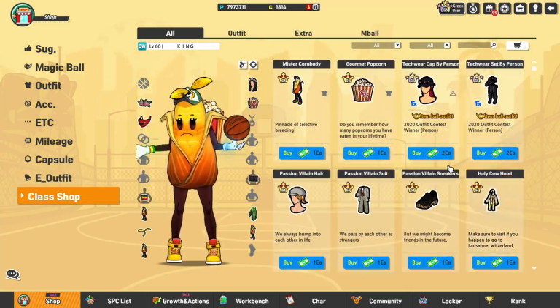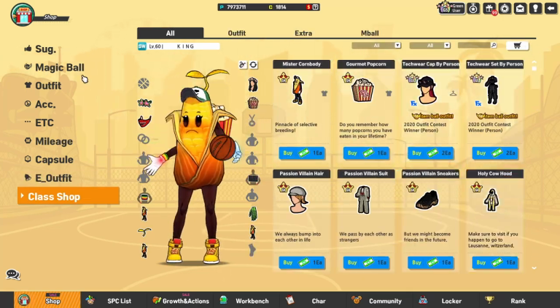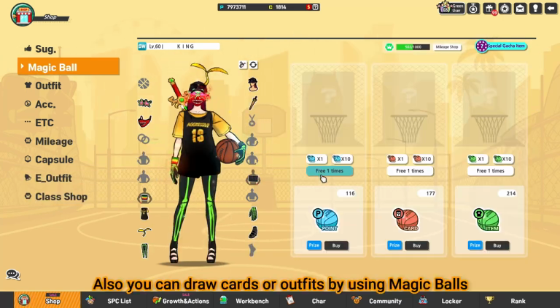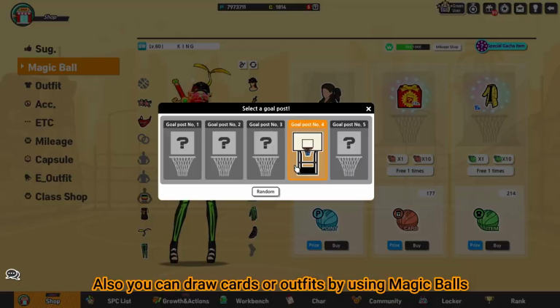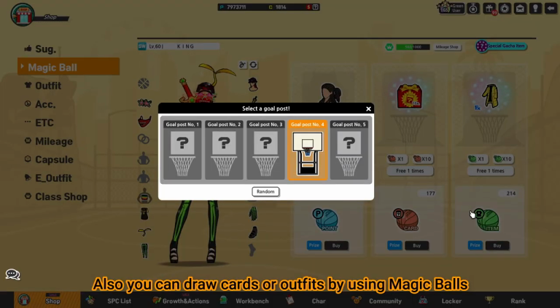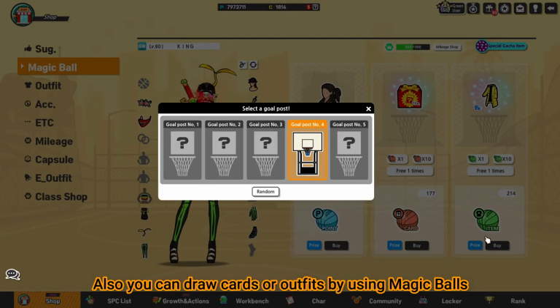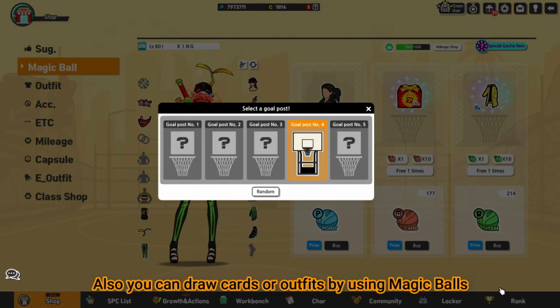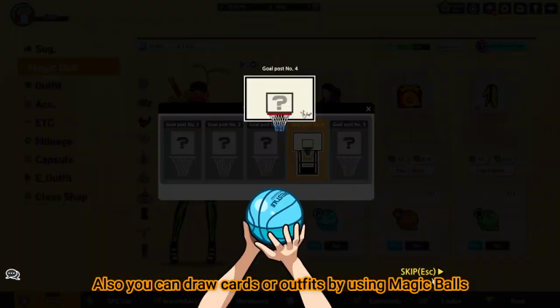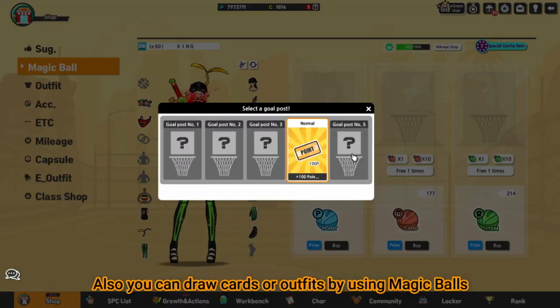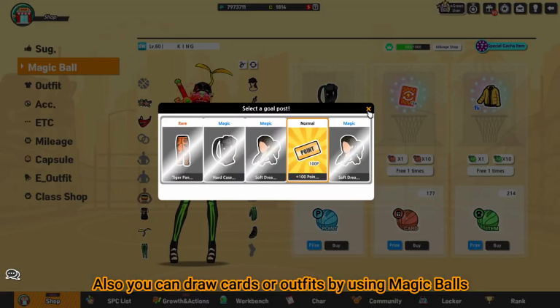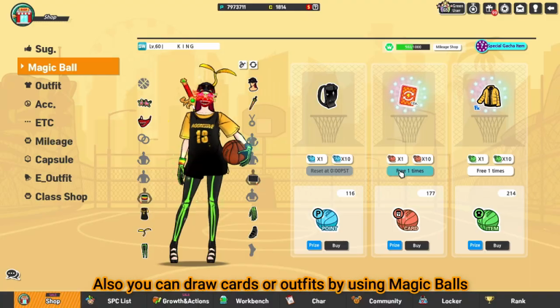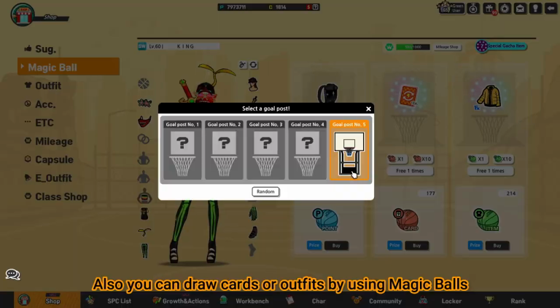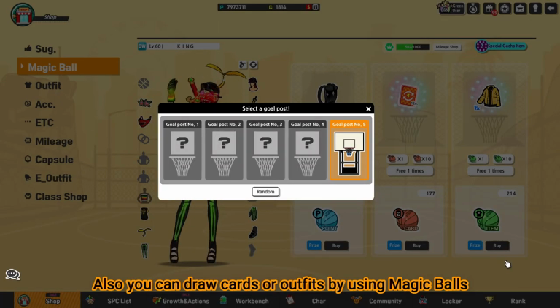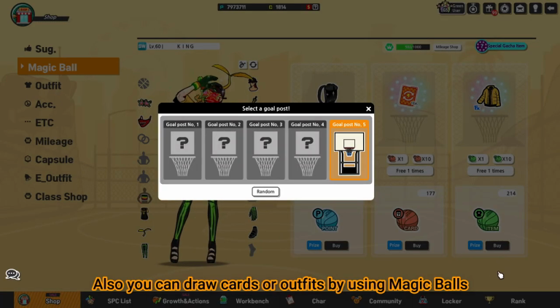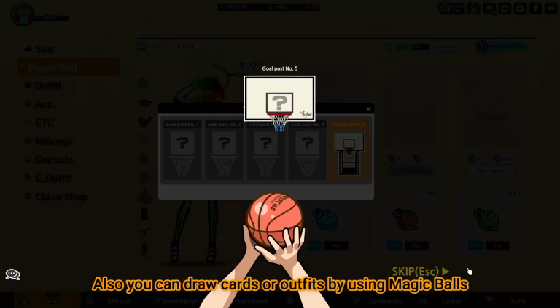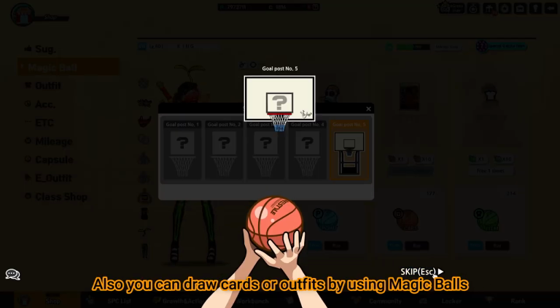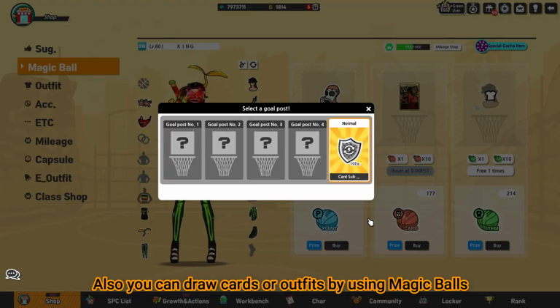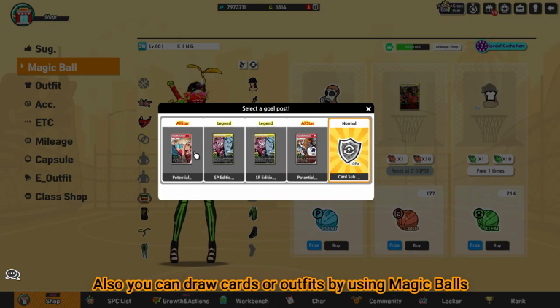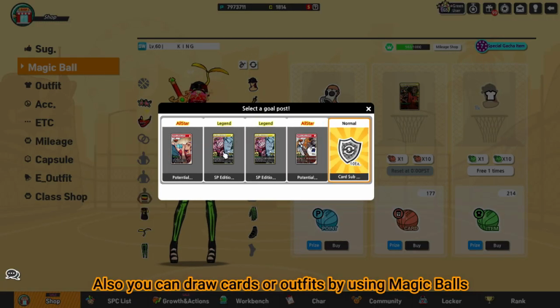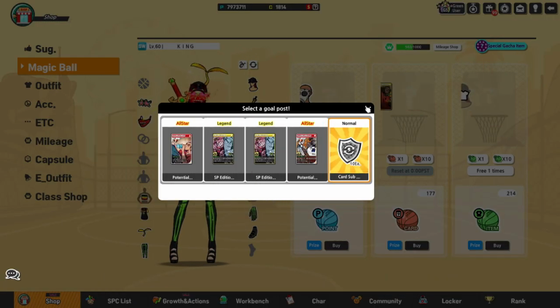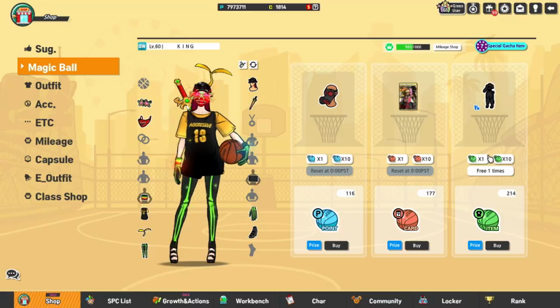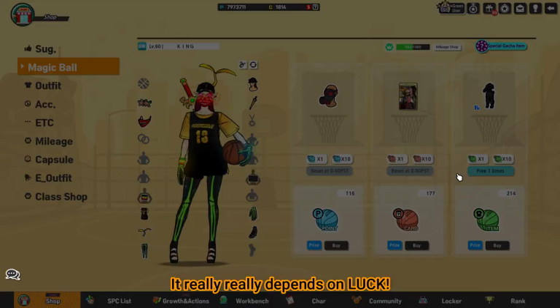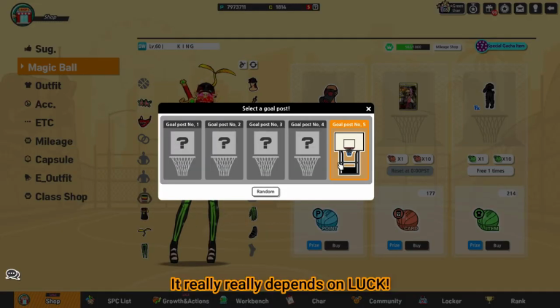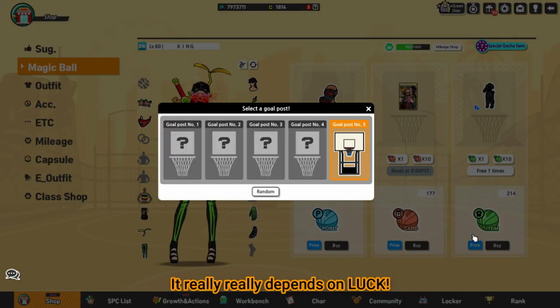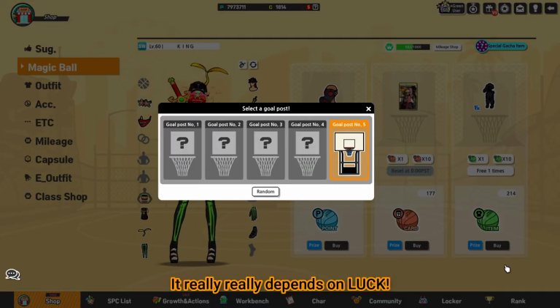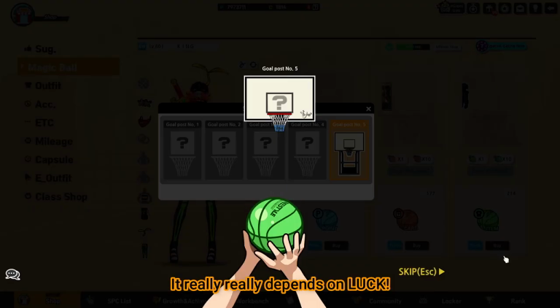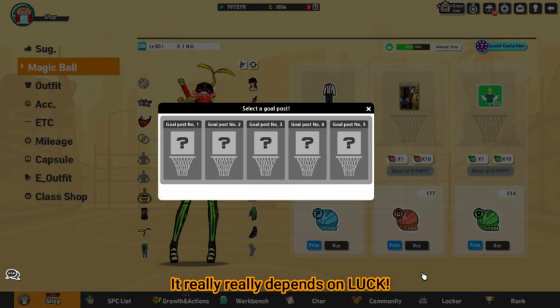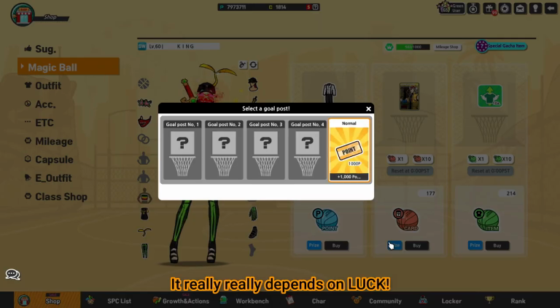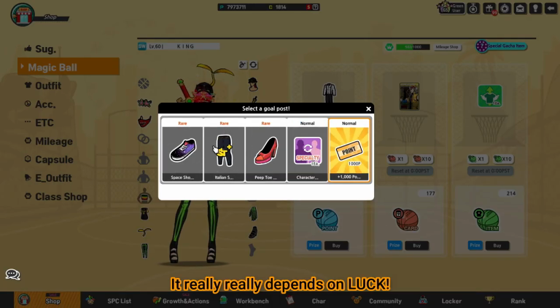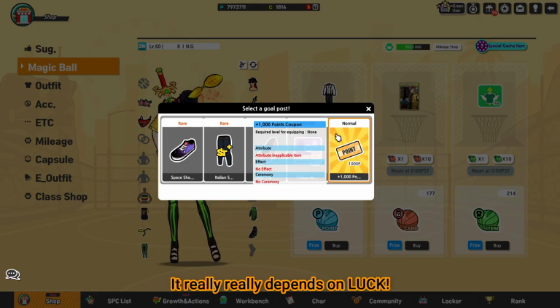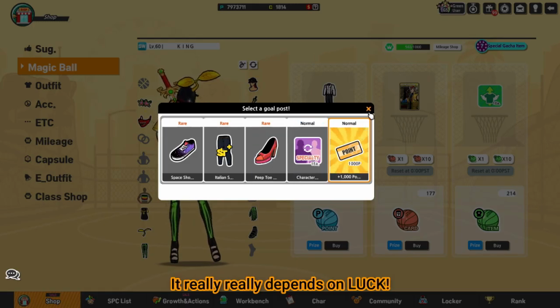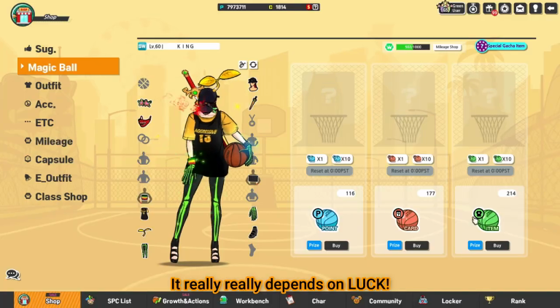Also, we can draw cards or outfits by using magic ball. It really depends on luck.